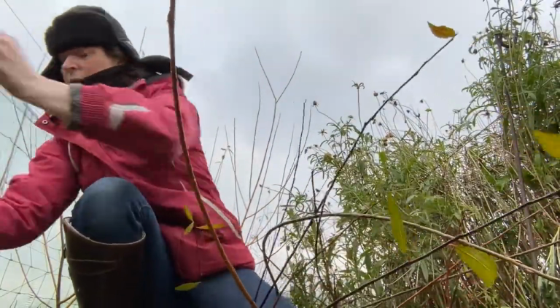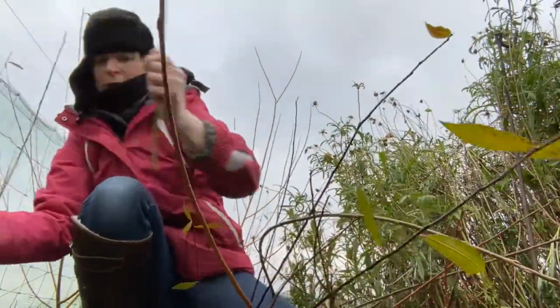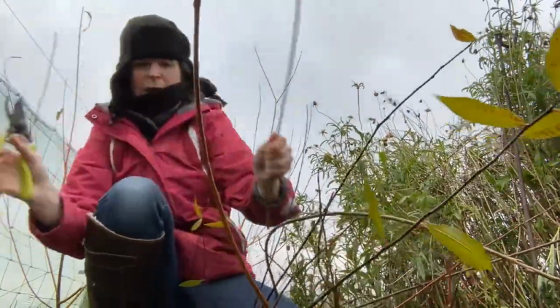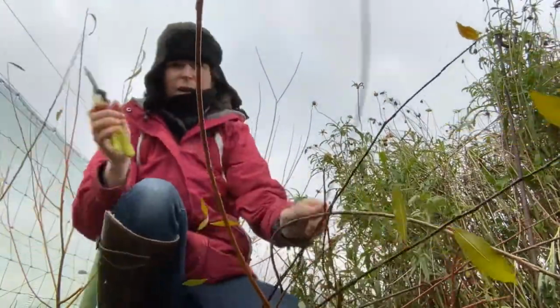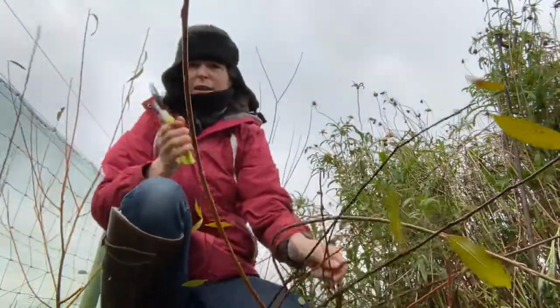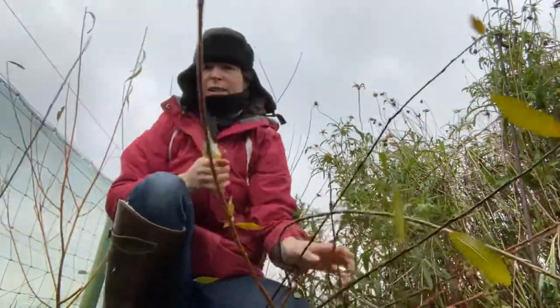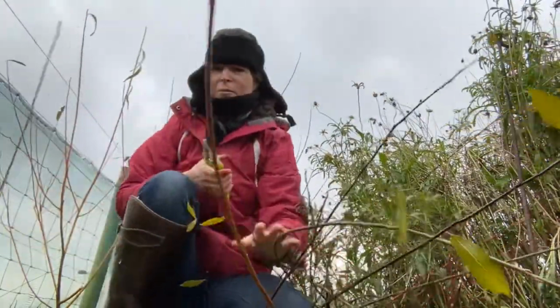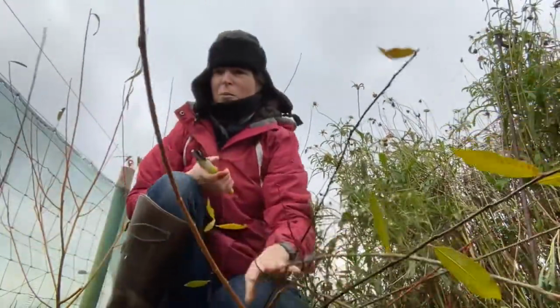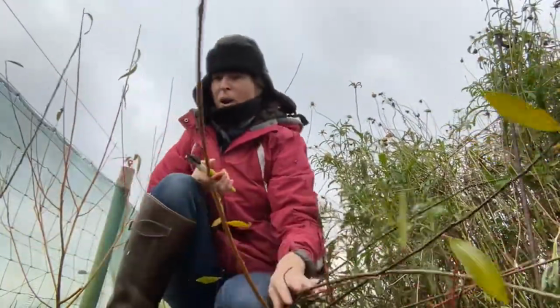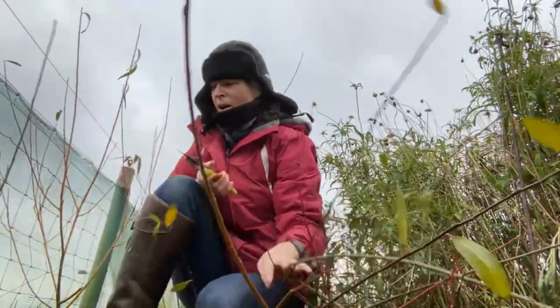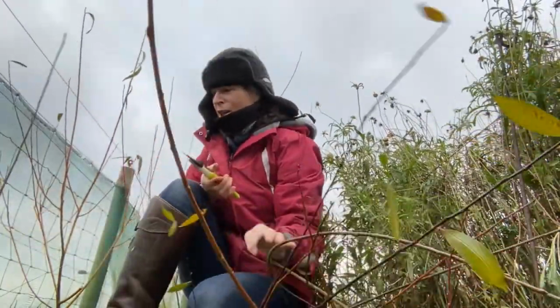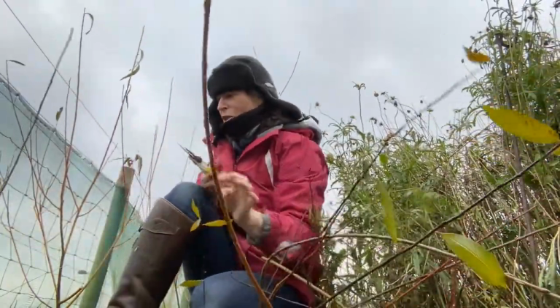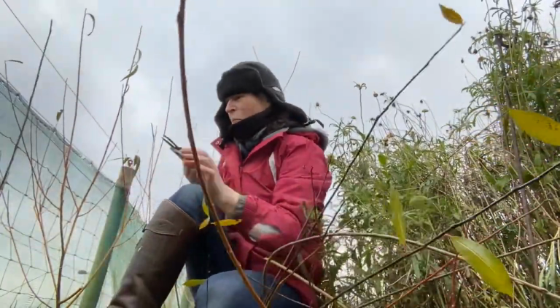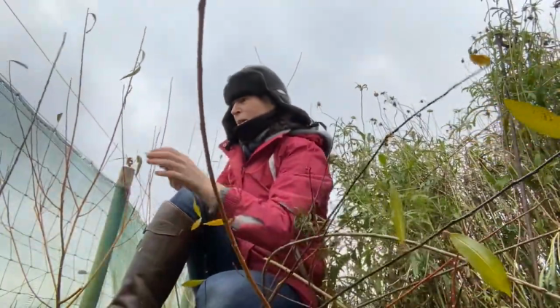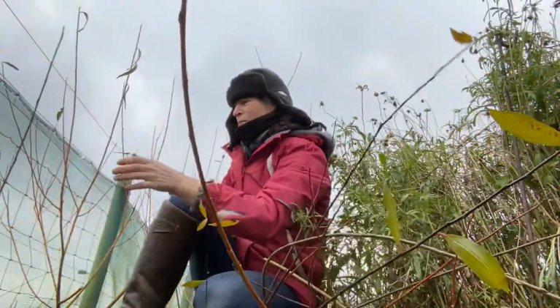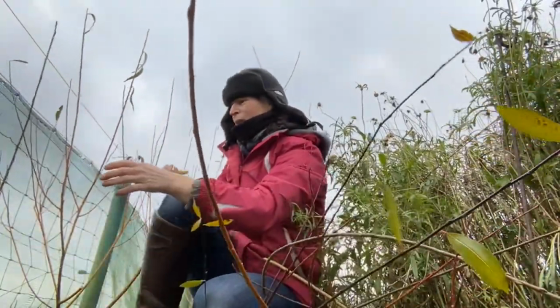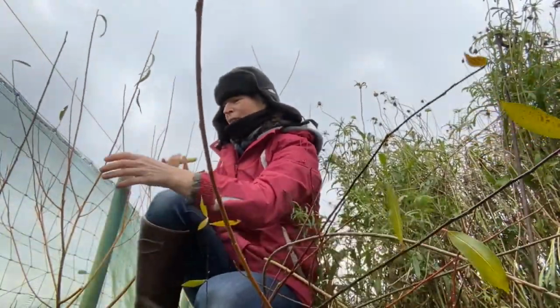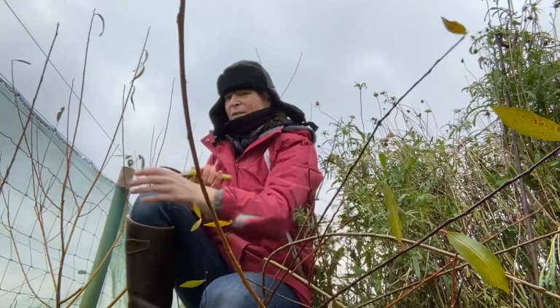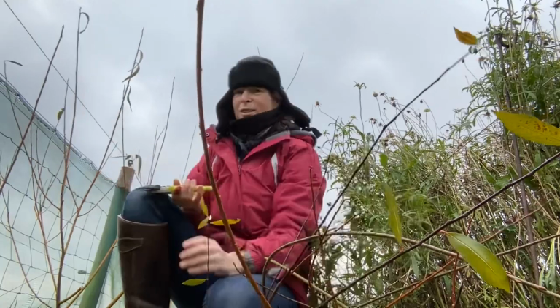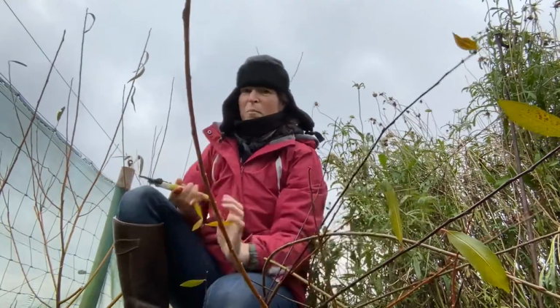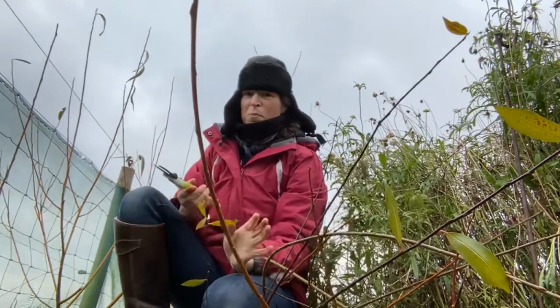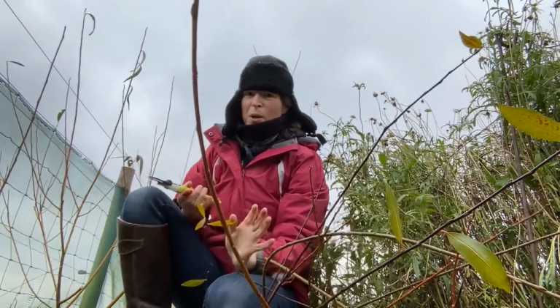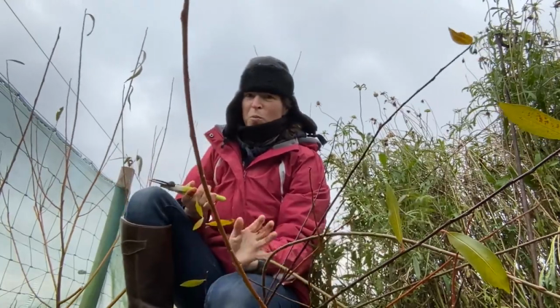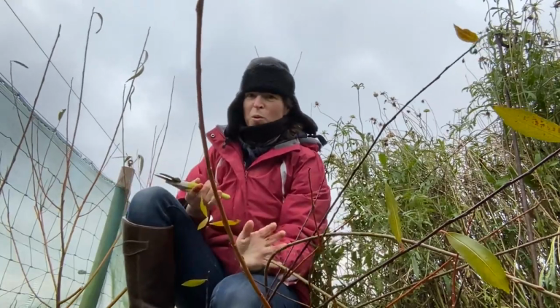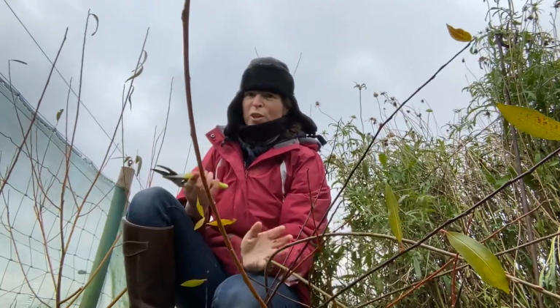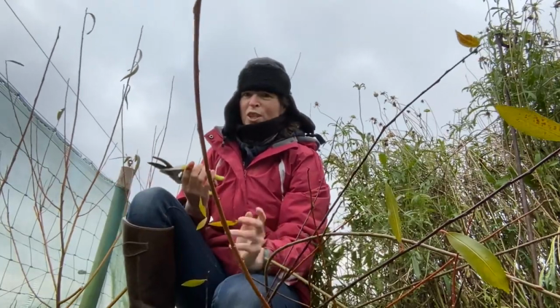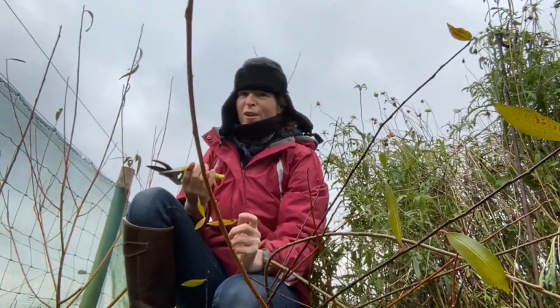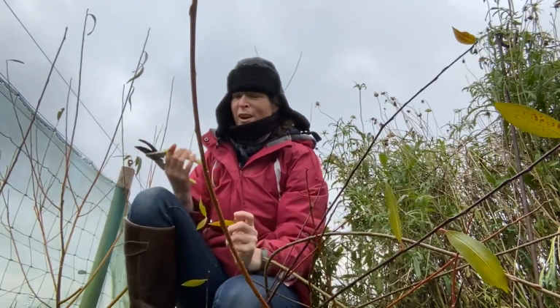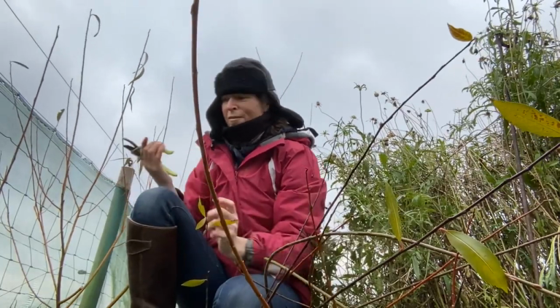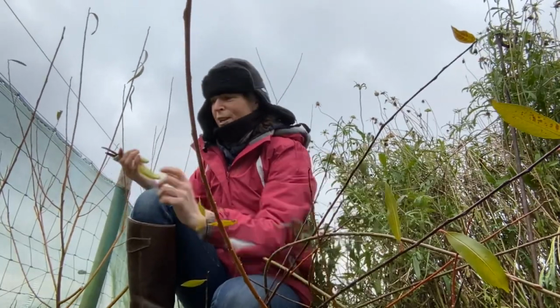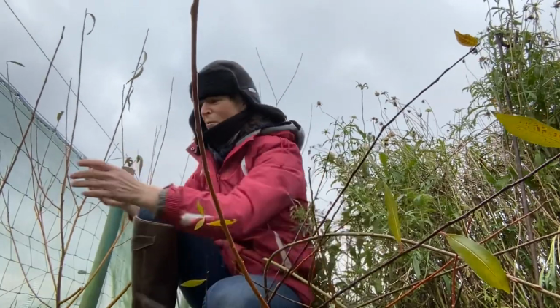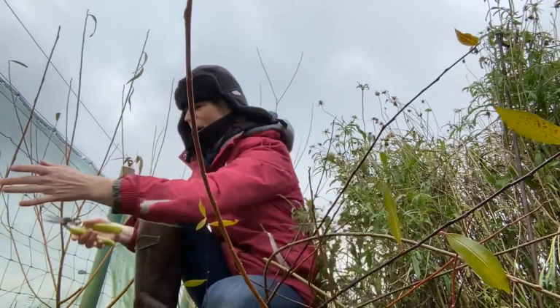I know this seems quite harsh chopping this willow down to stumps, but it will regenerate really well.